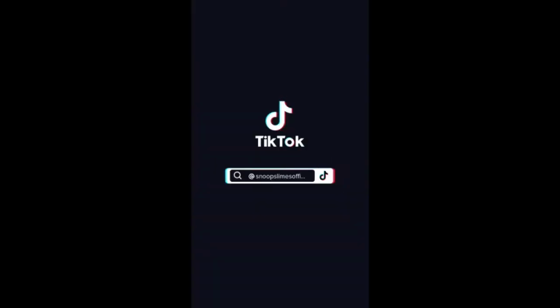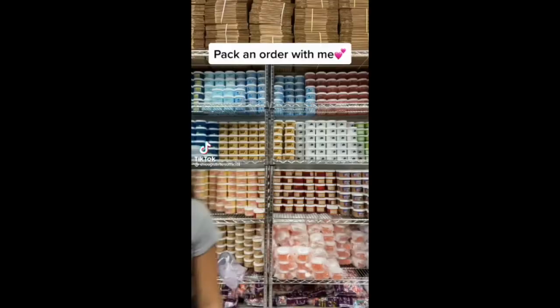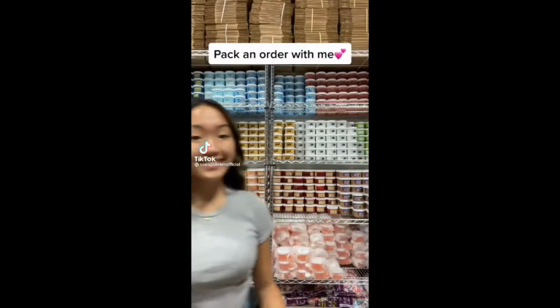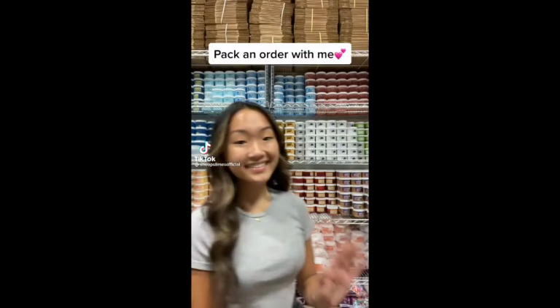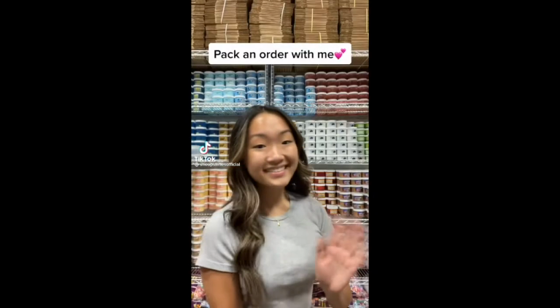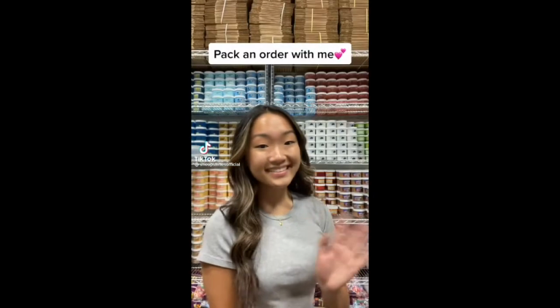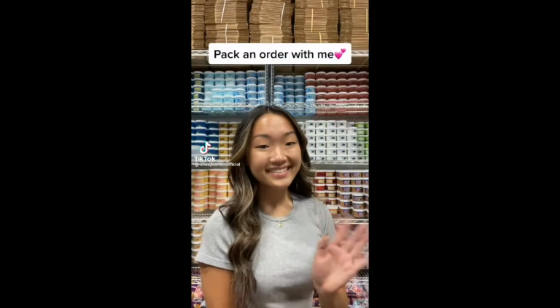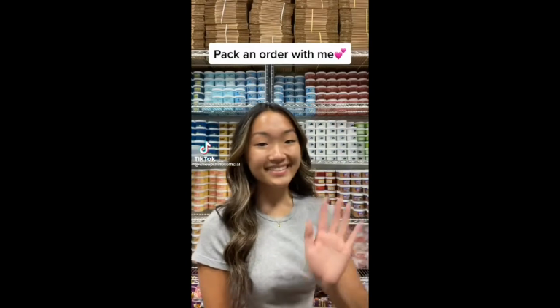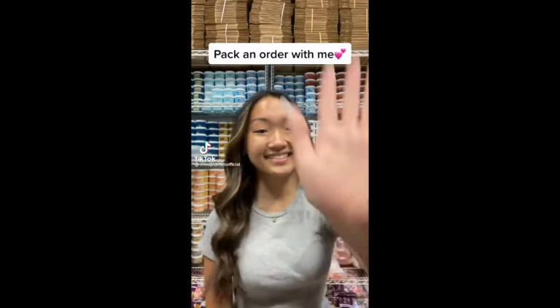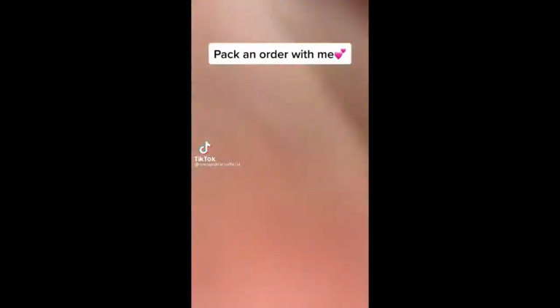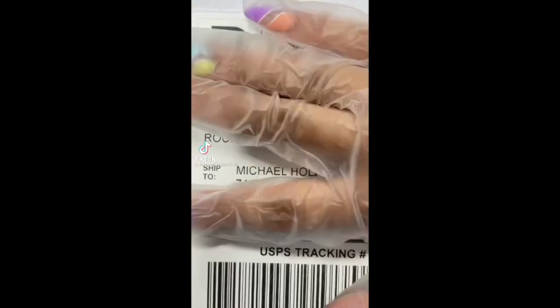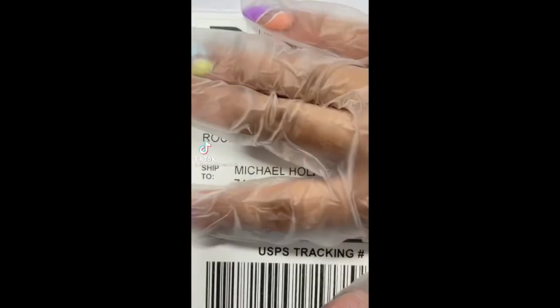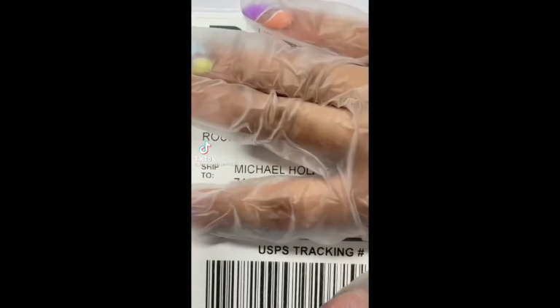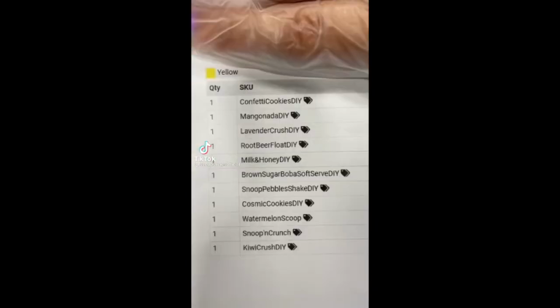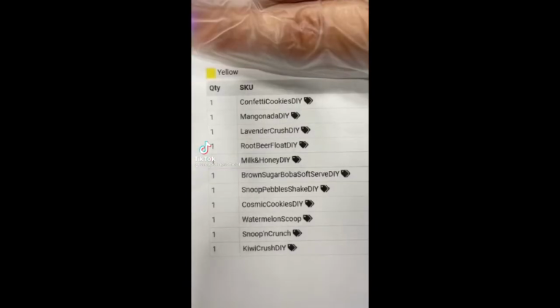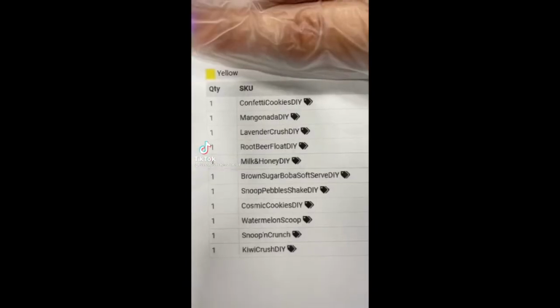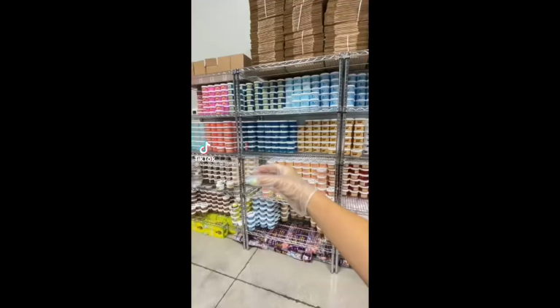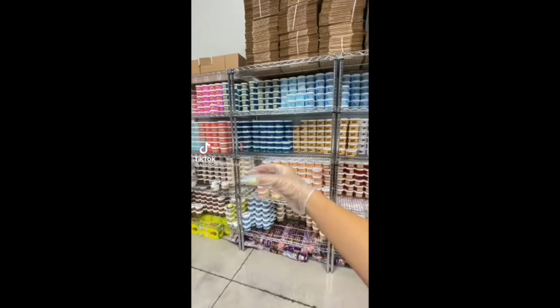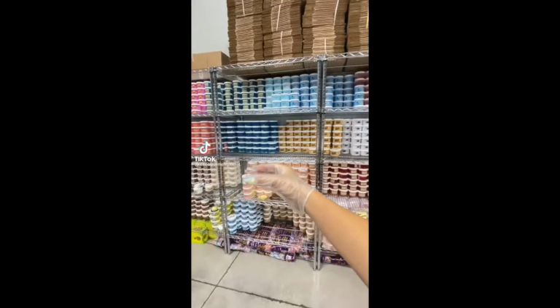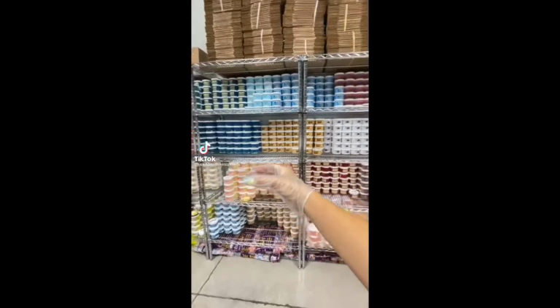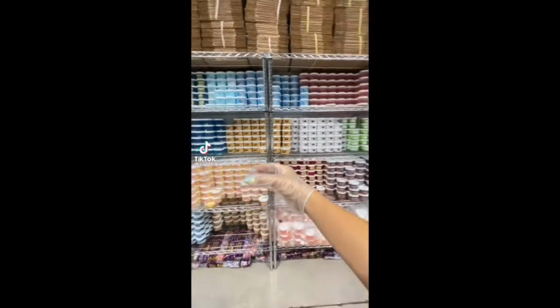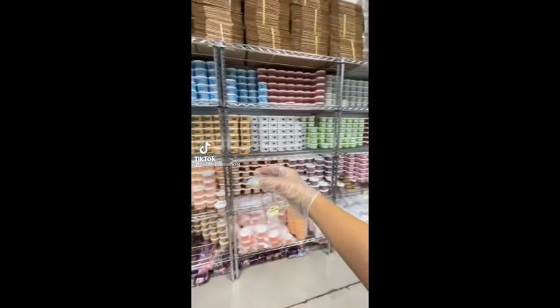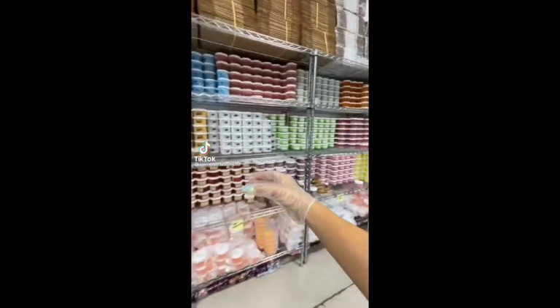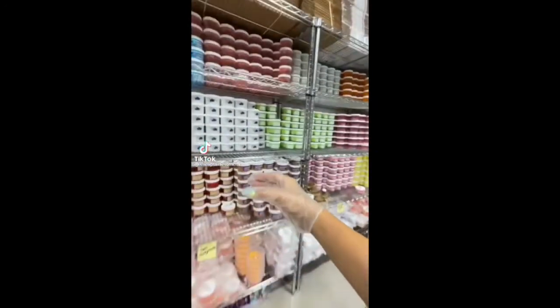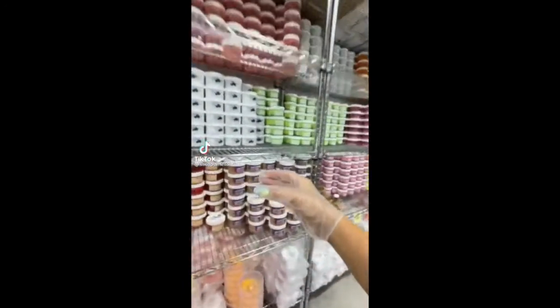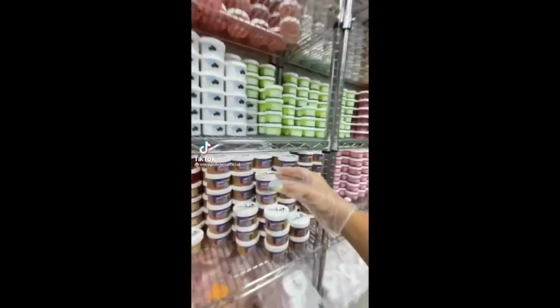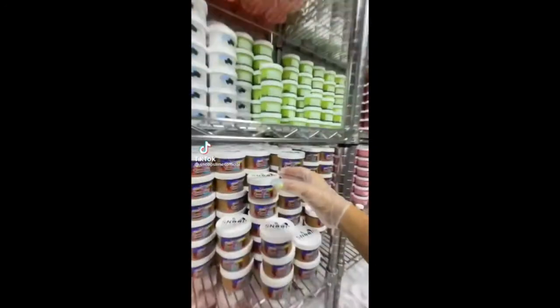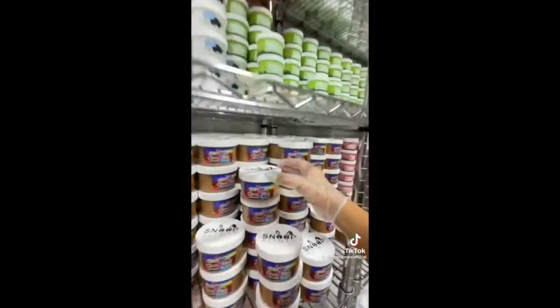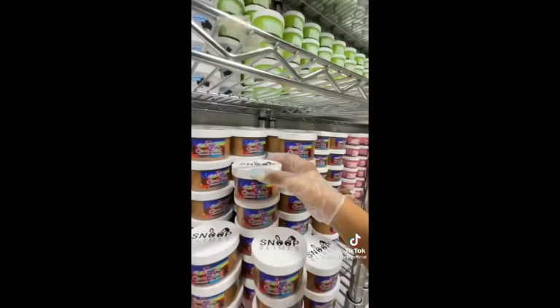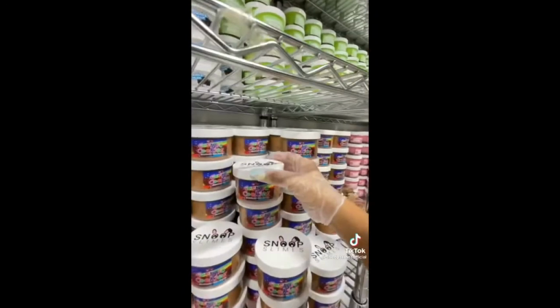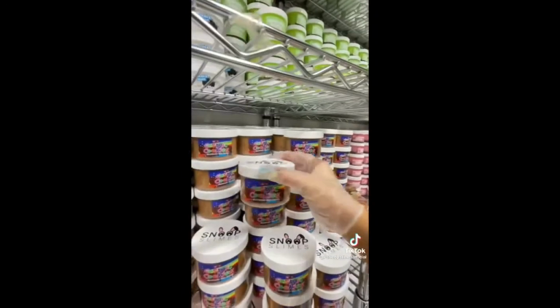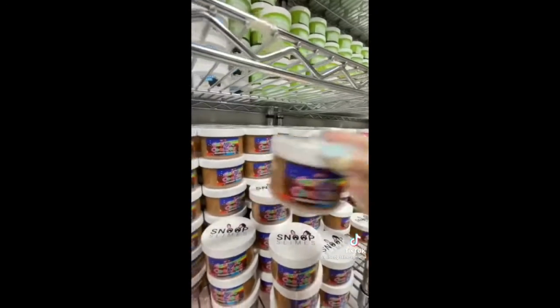Hi guys, let's package a slime order together. This order is for Michael from California, and they ordered 11 slimes from my last Friday's restock.